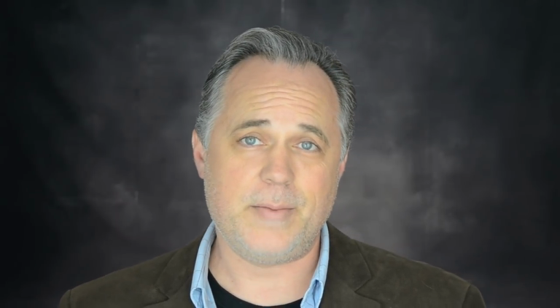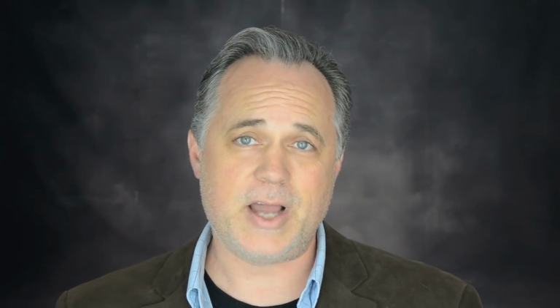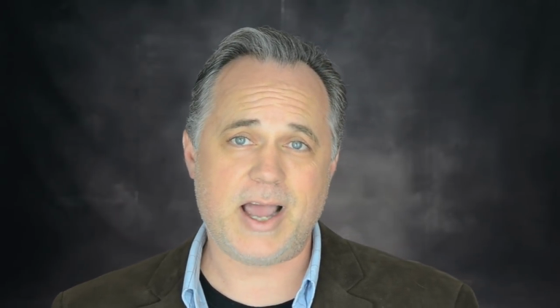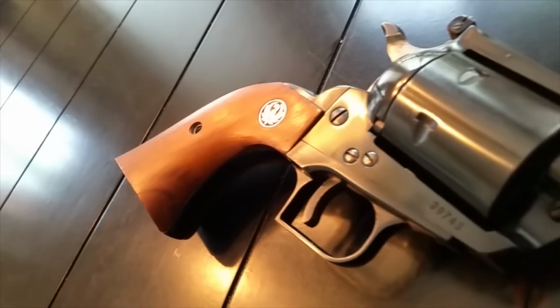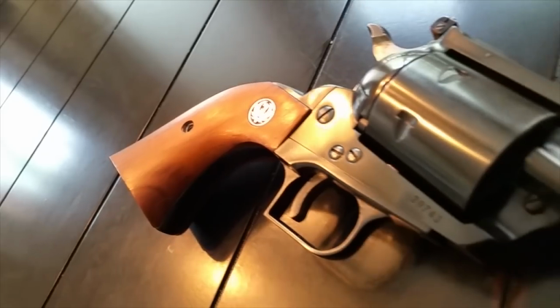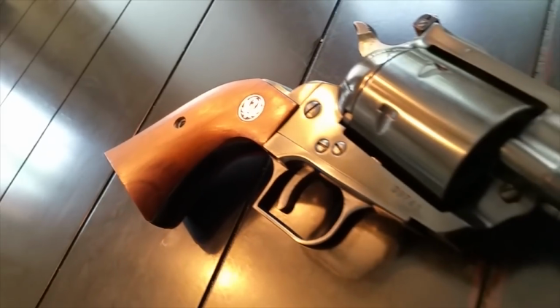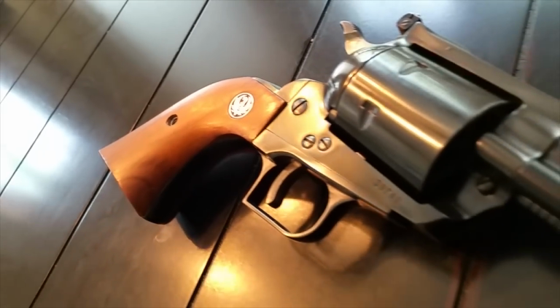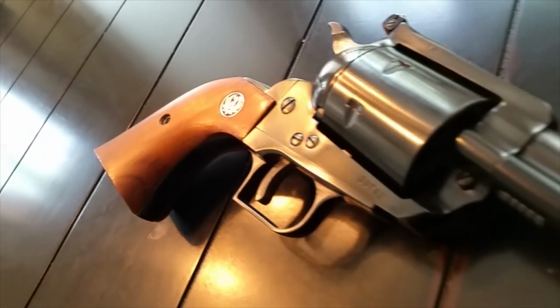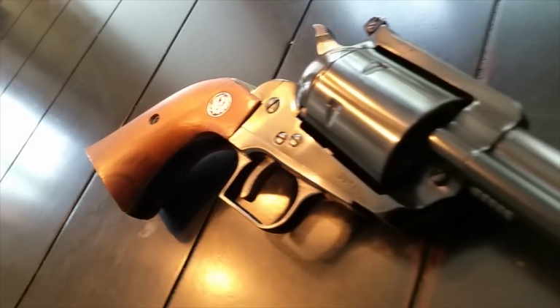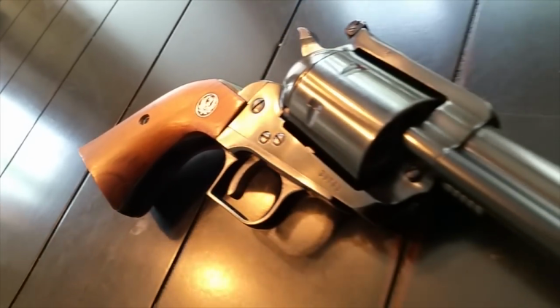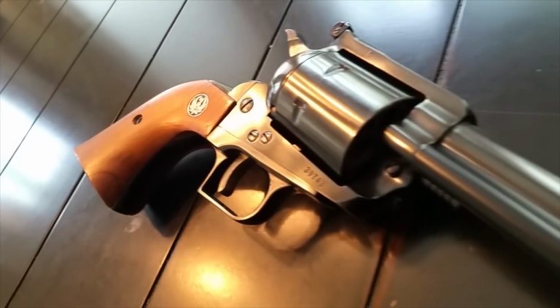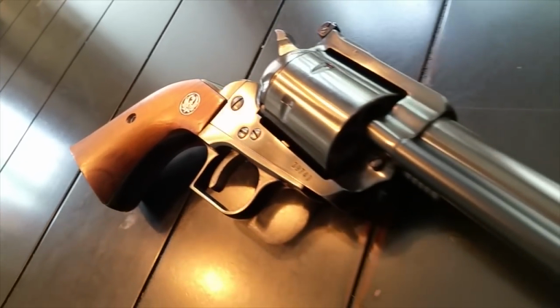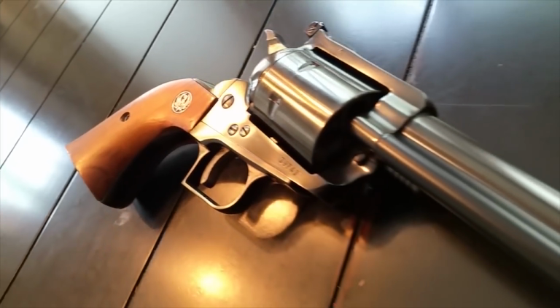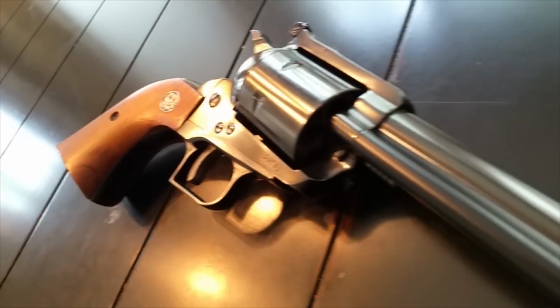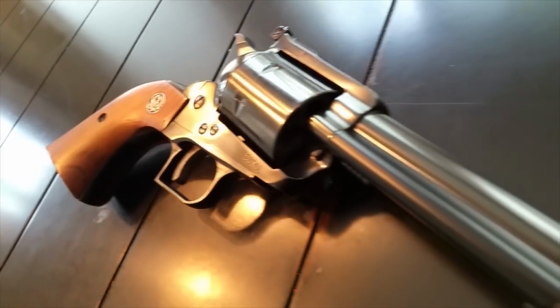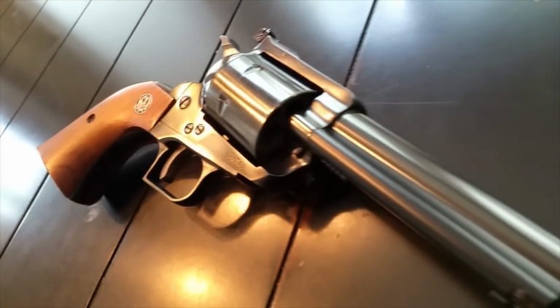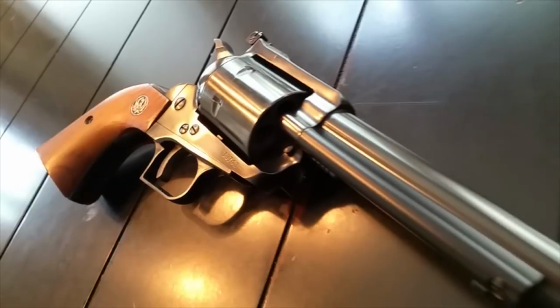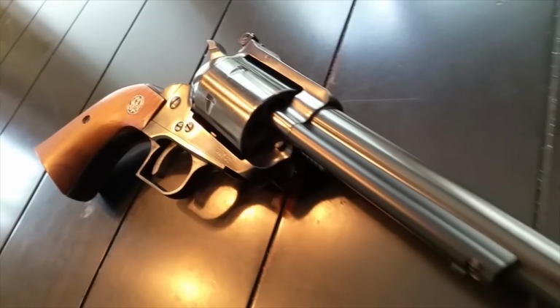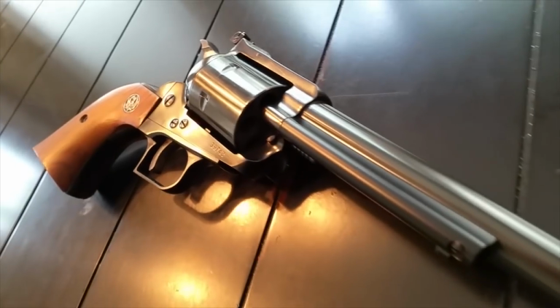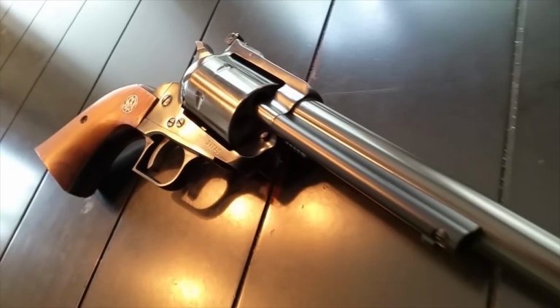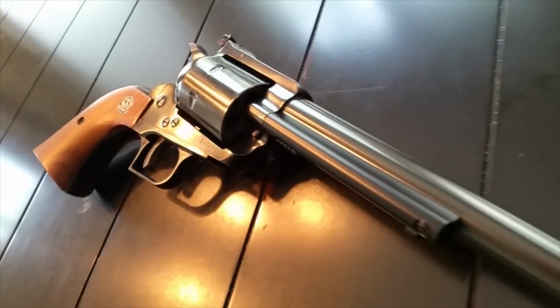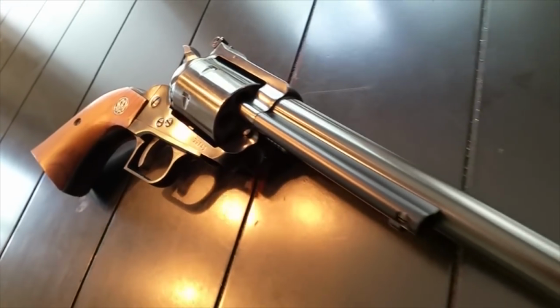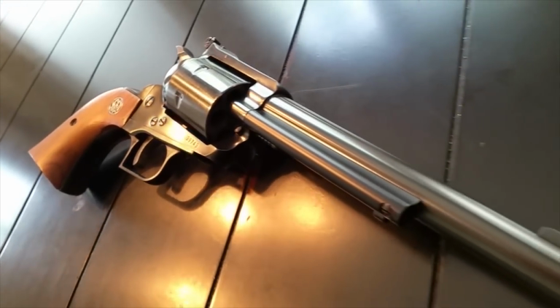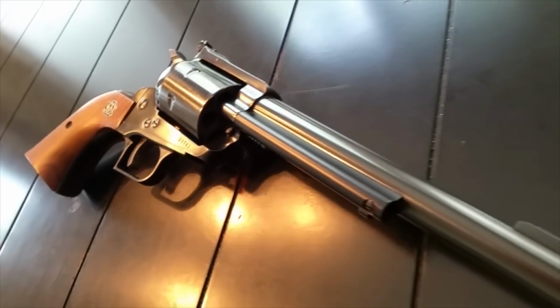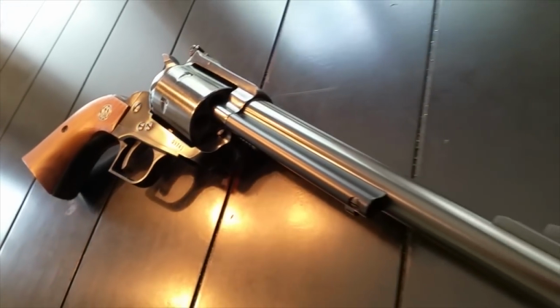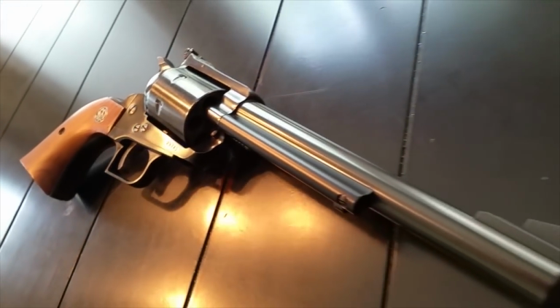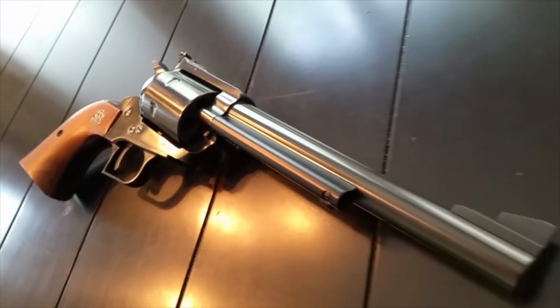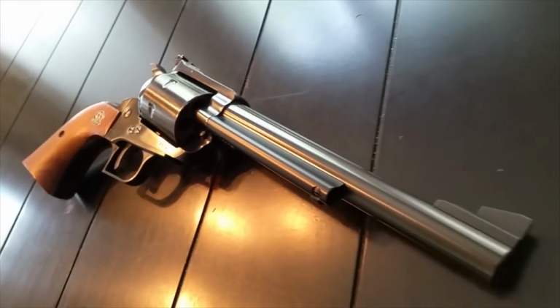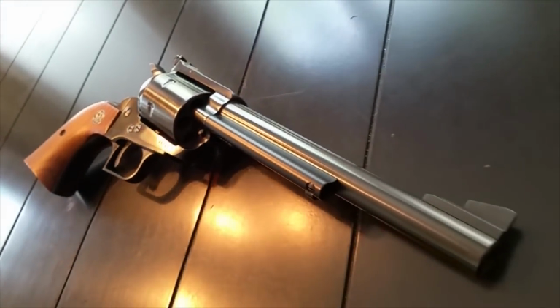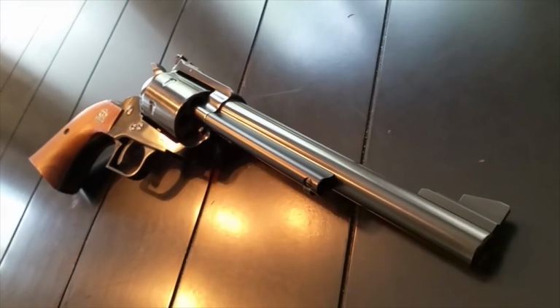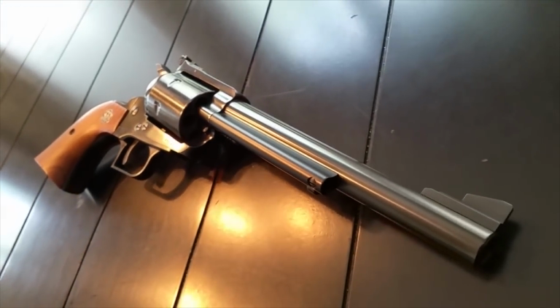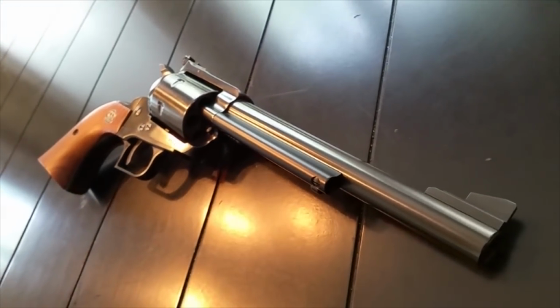Number nine: the Blackhawk has been so popular that there have been over a million of these guns produced.